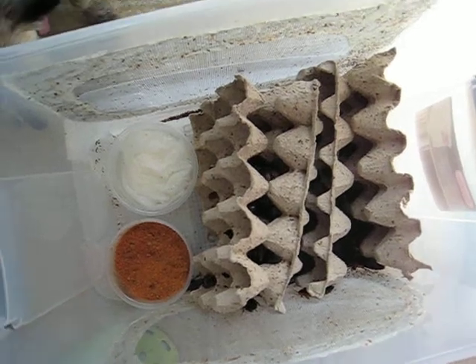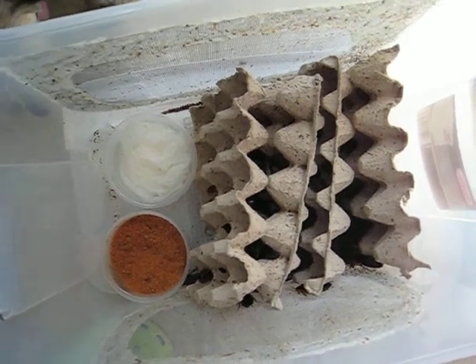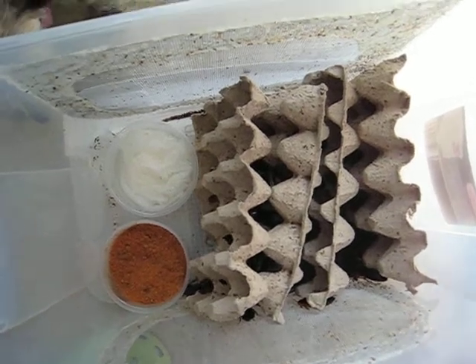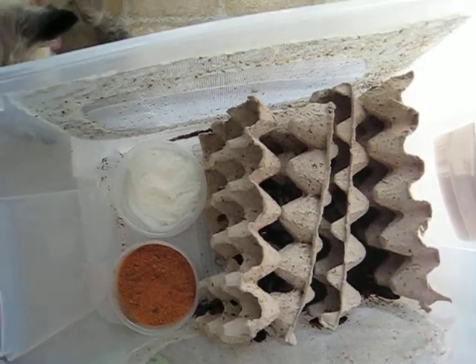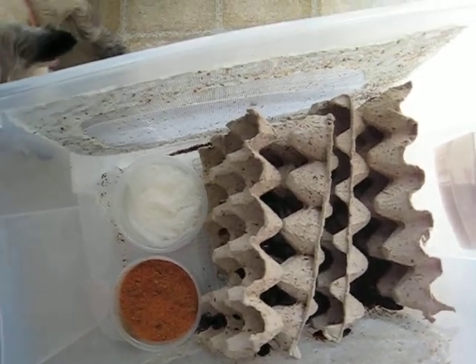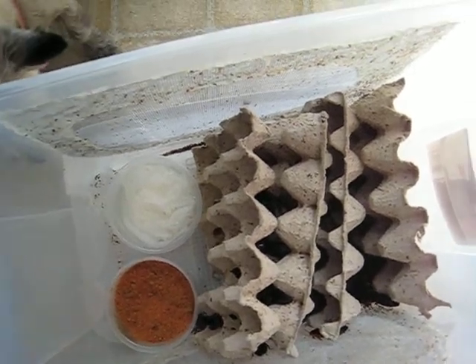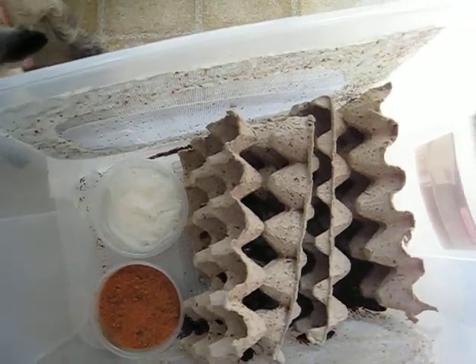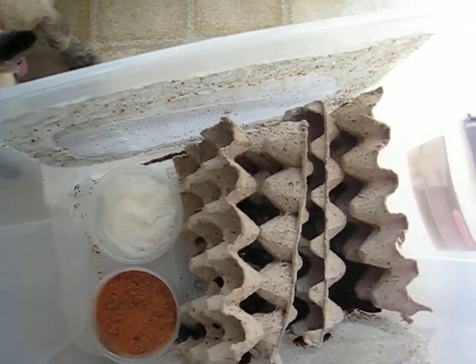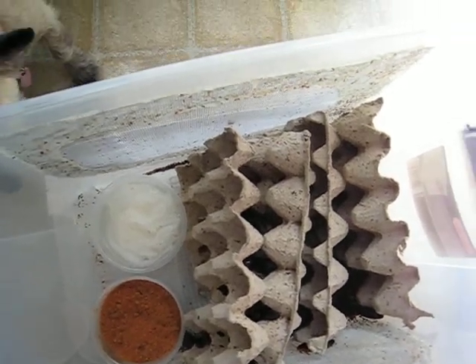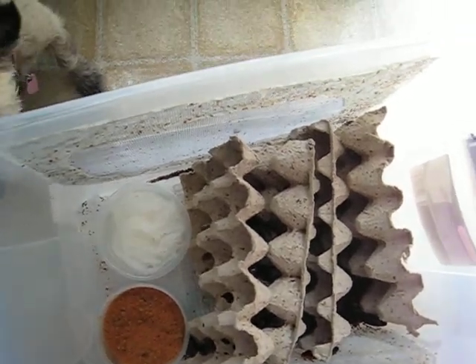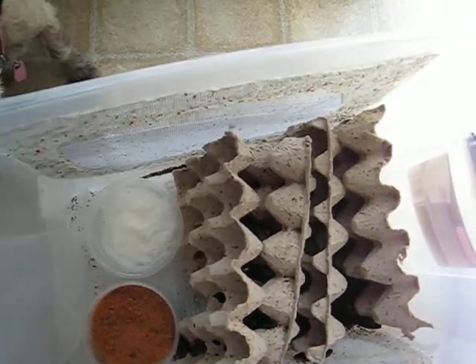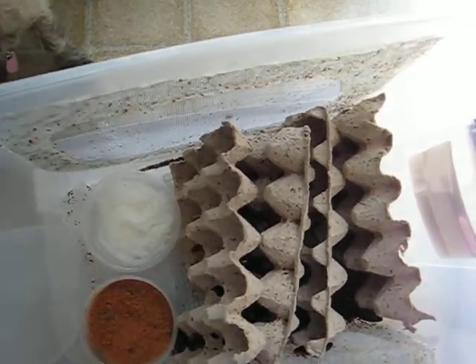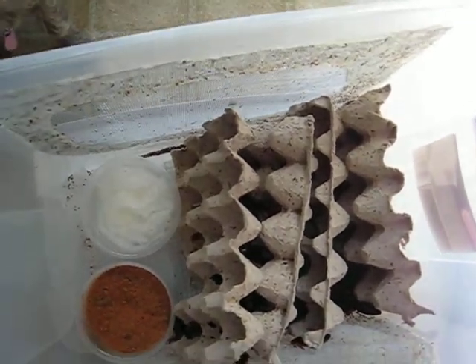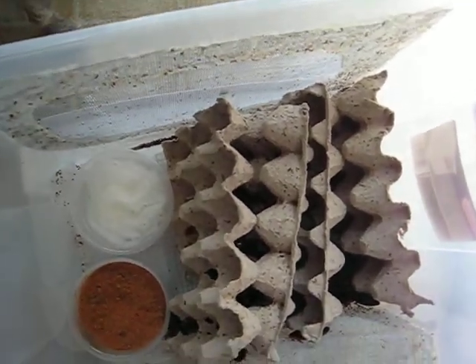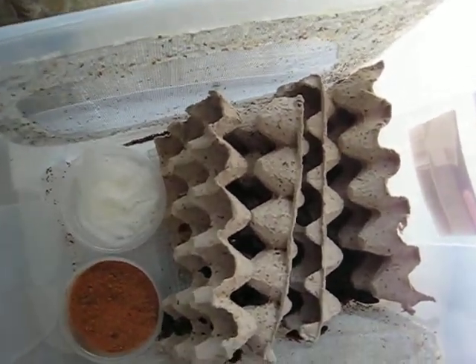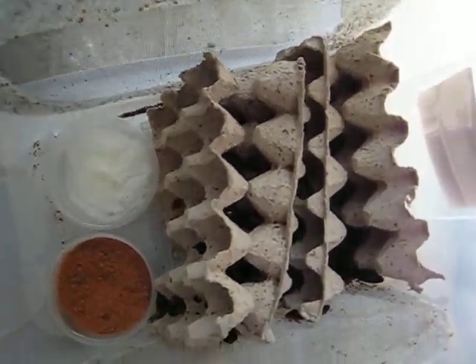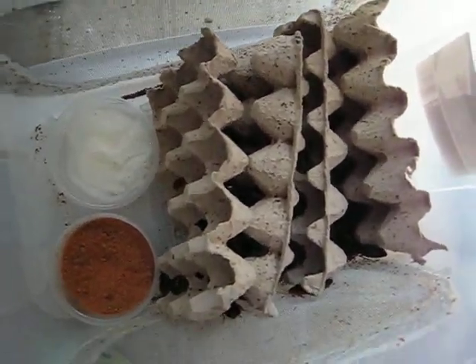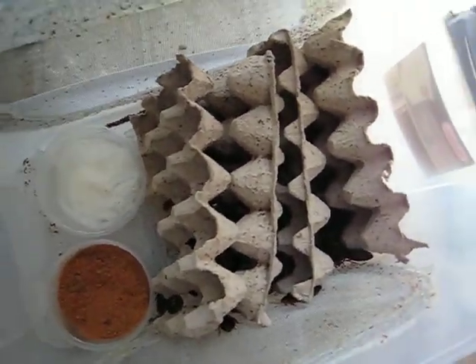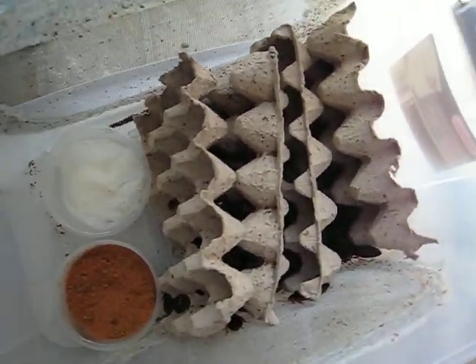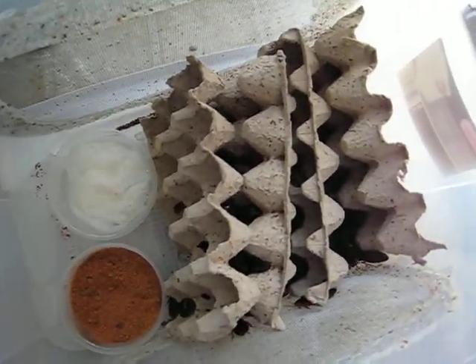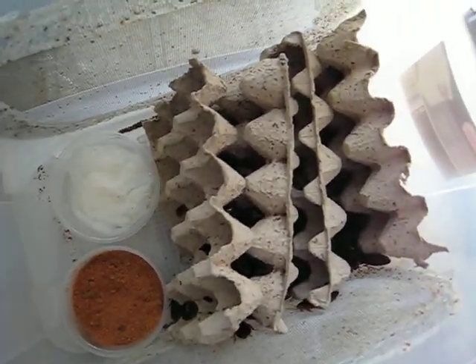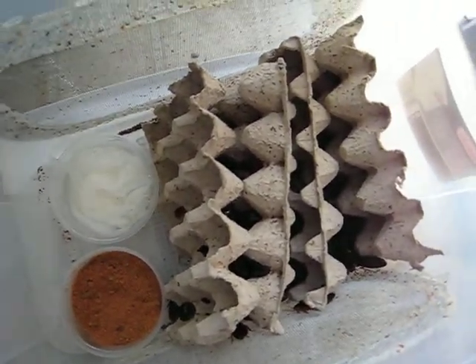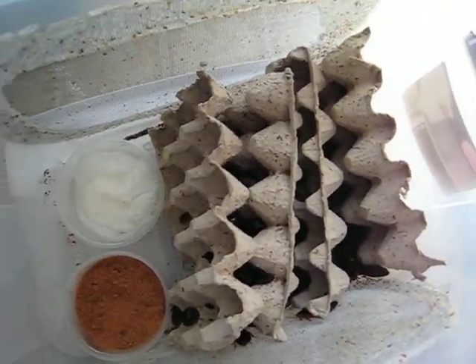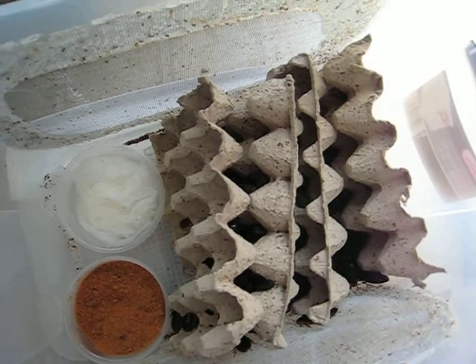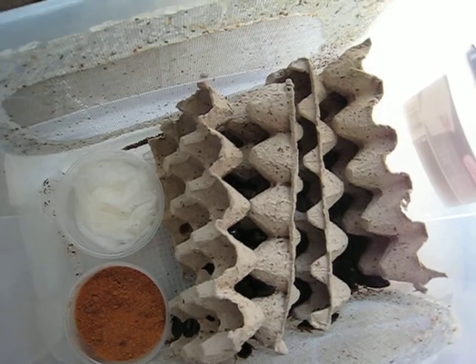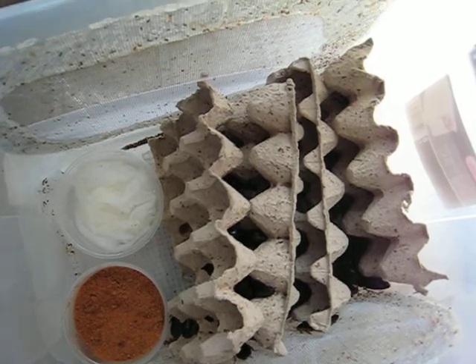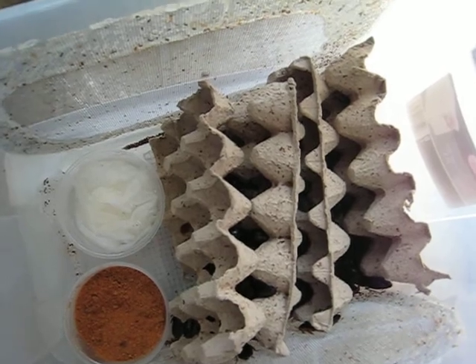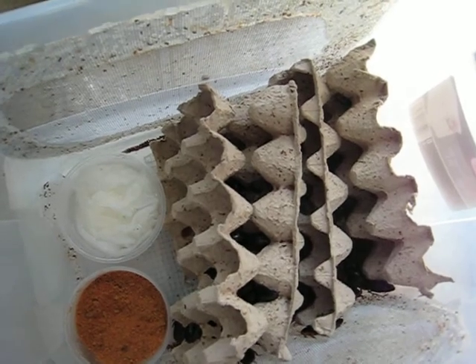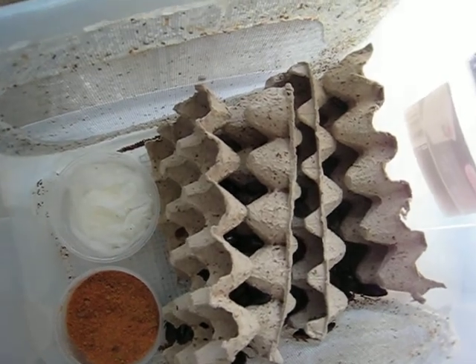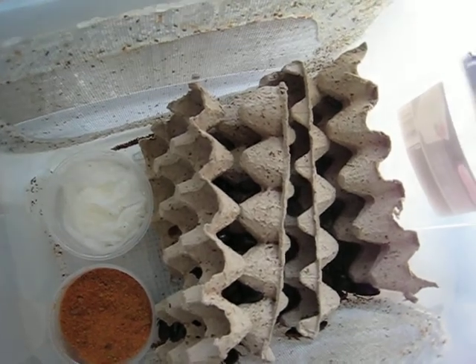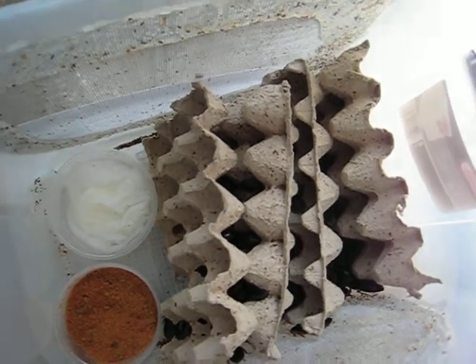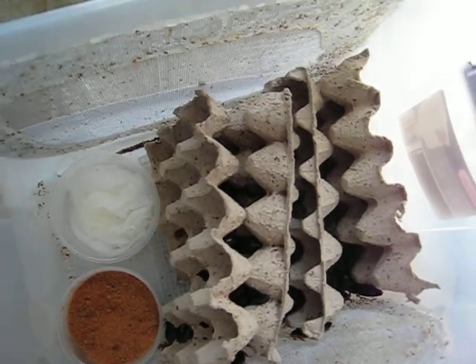Hi, Happy Hissers here. I want to show you my way of breeding Dubias.